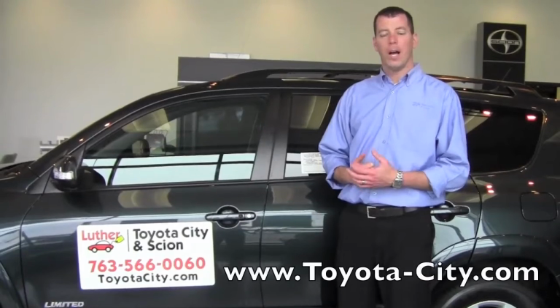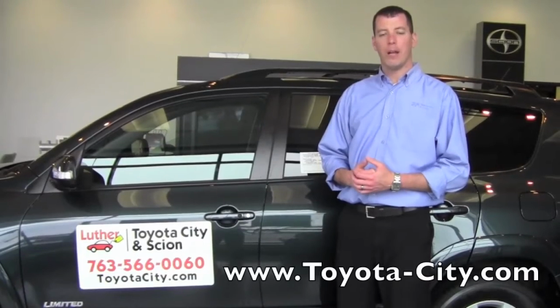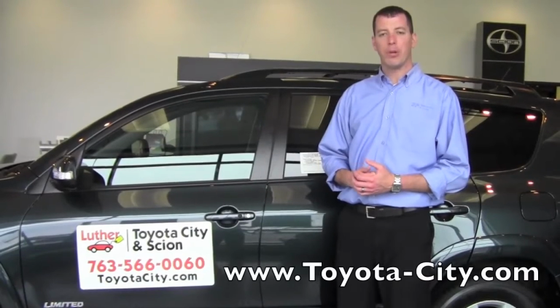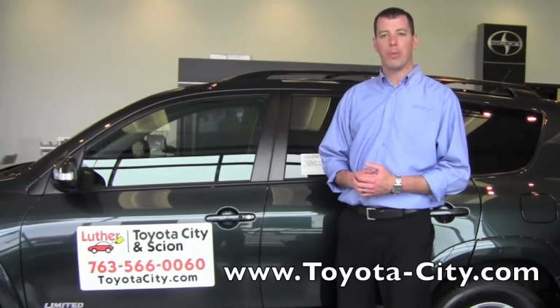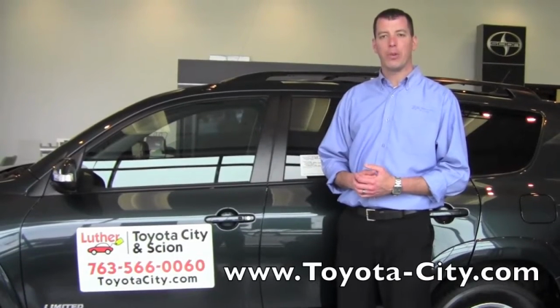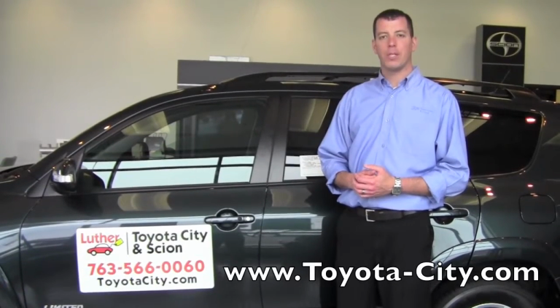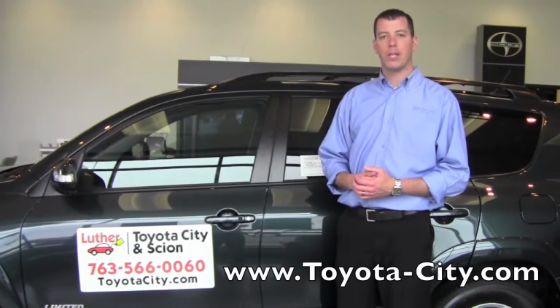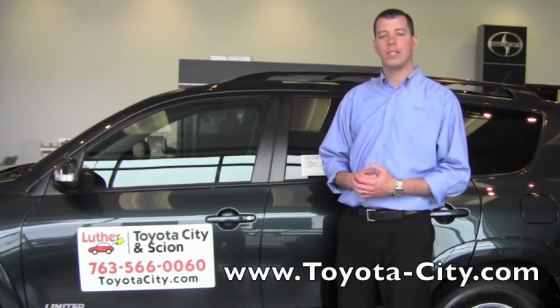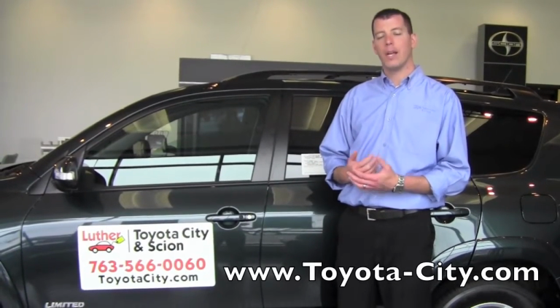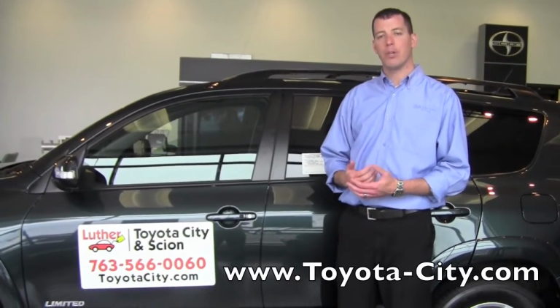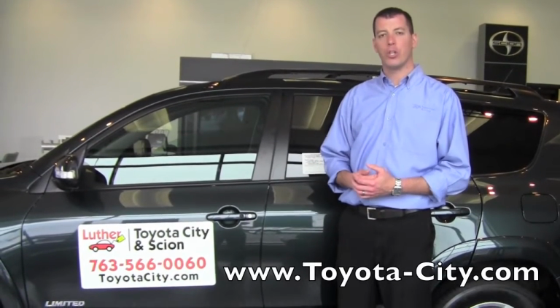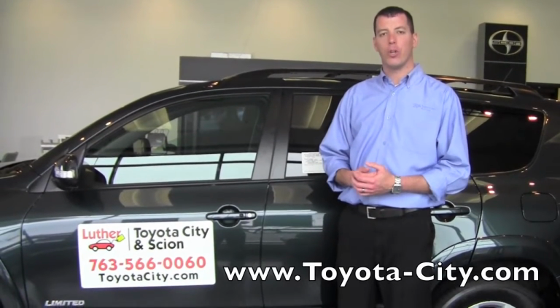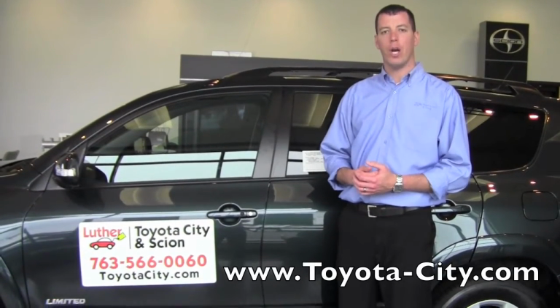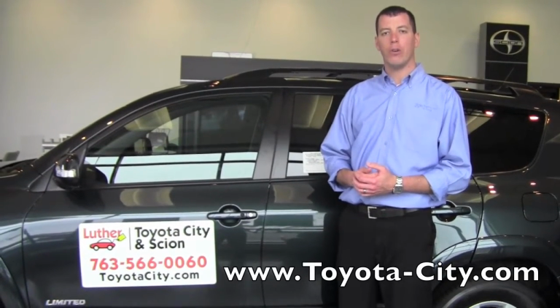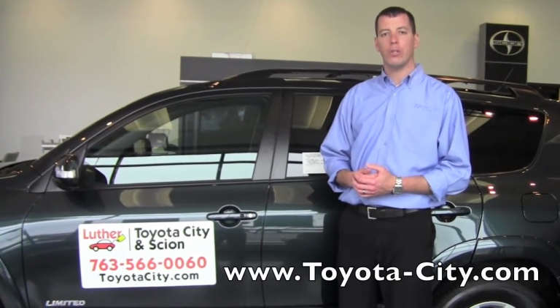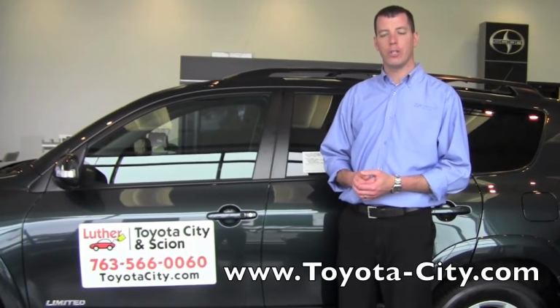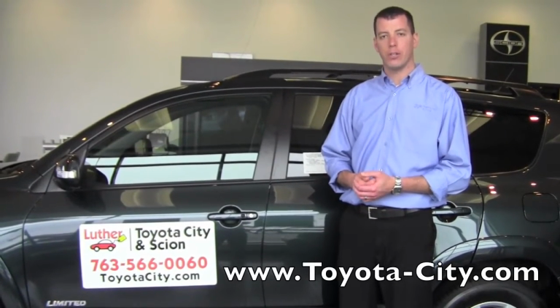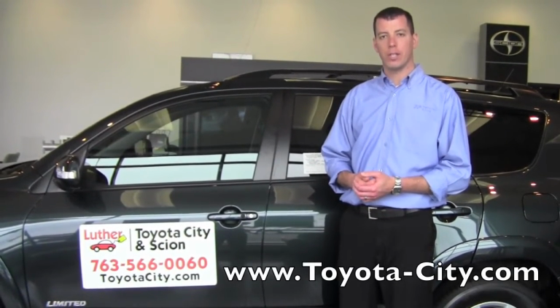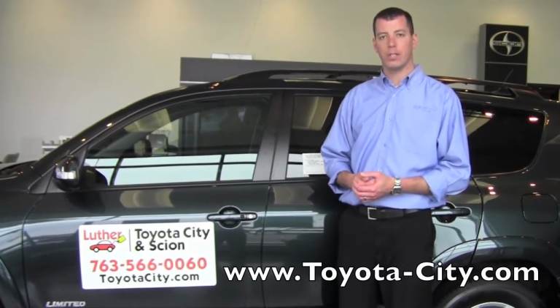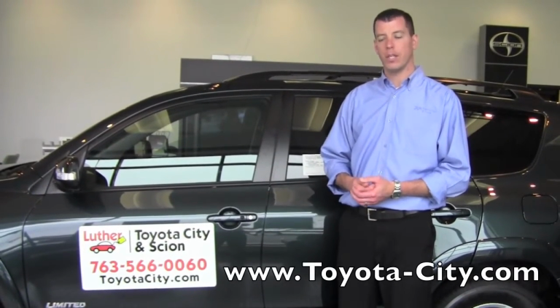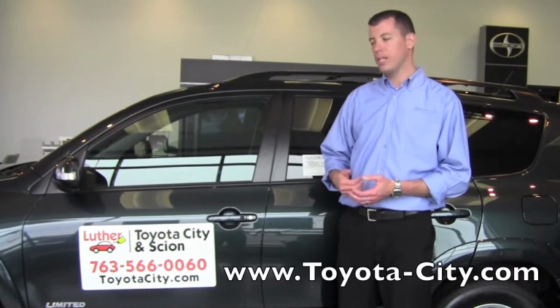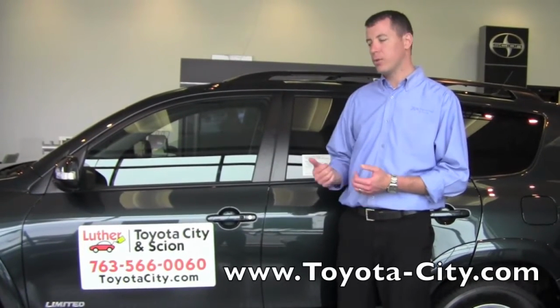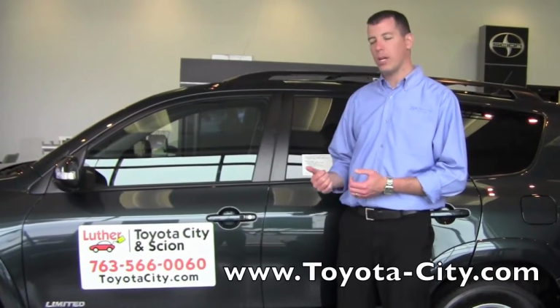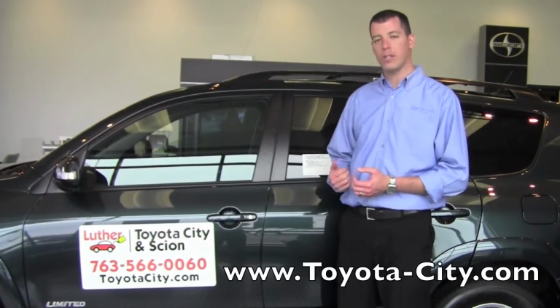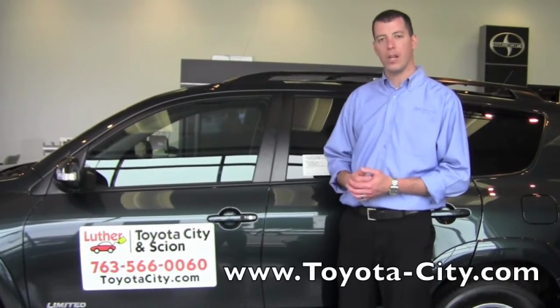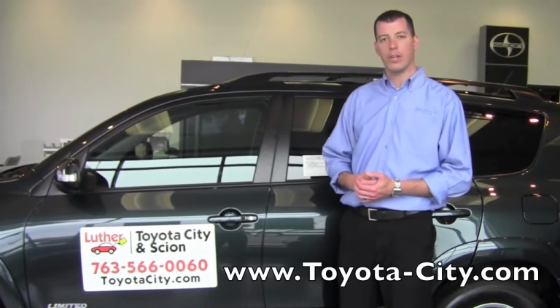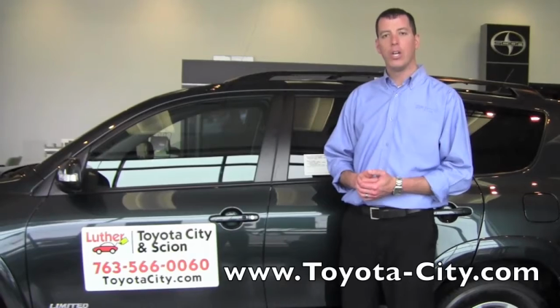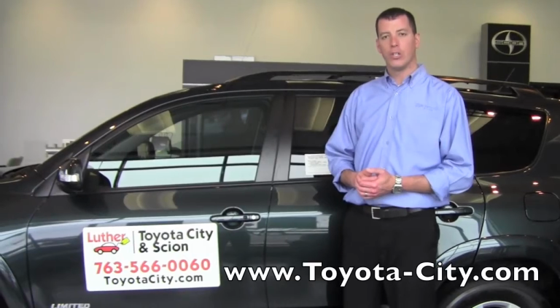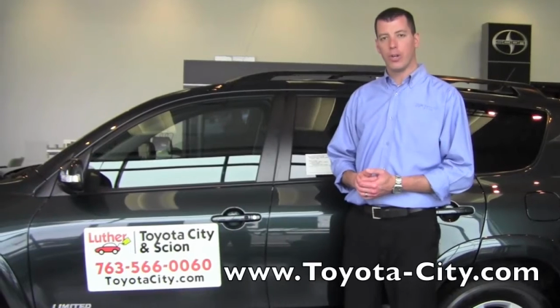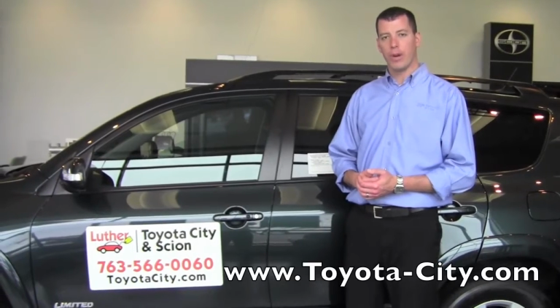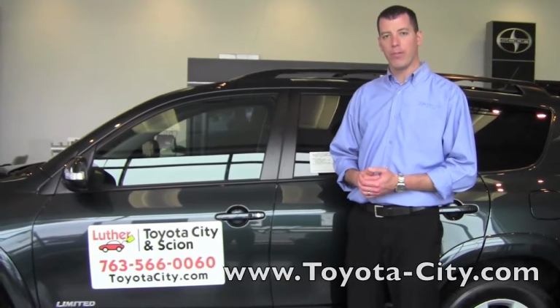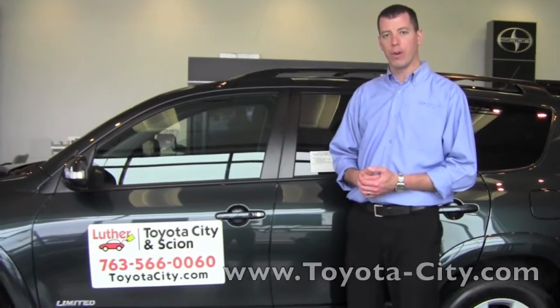Hi, I'm Tony with Toyota City. Today I'm going to show you how to use the turn signals in this 2011 Toyota RAV4.